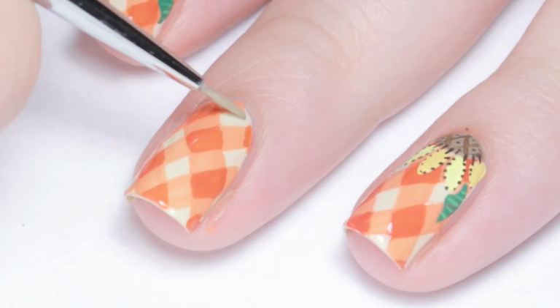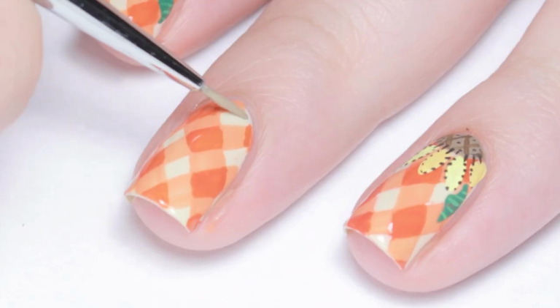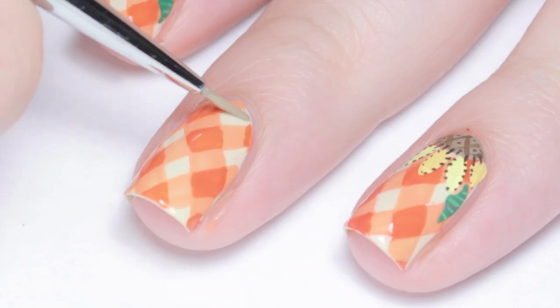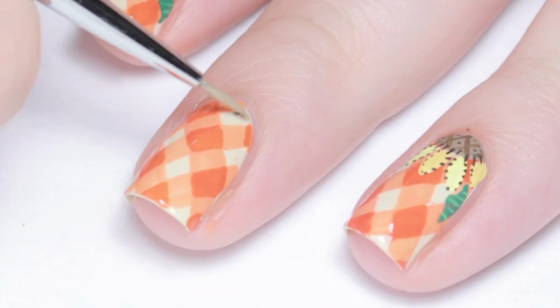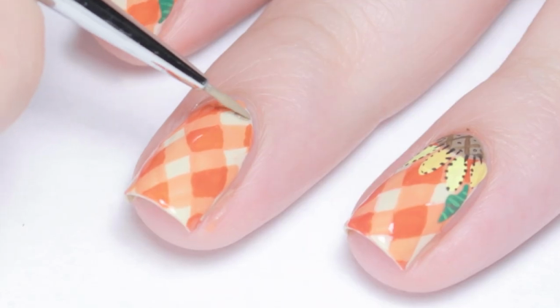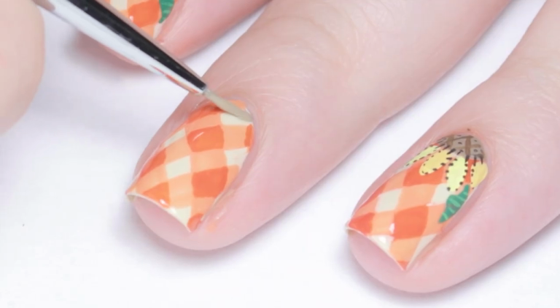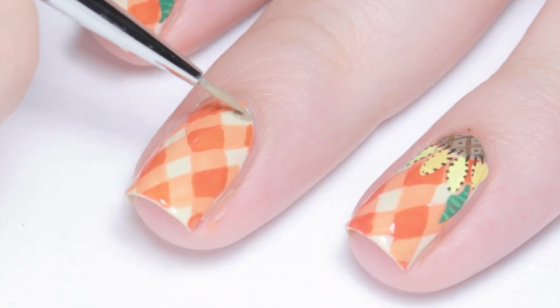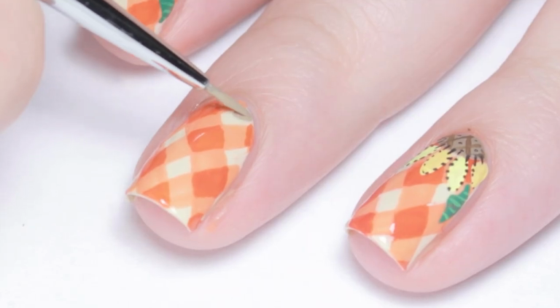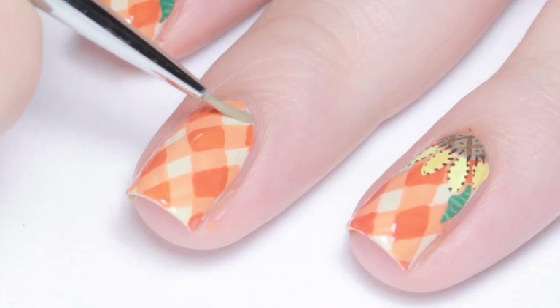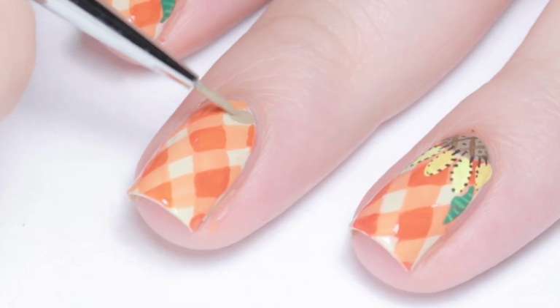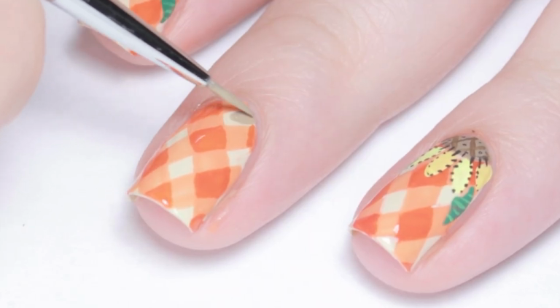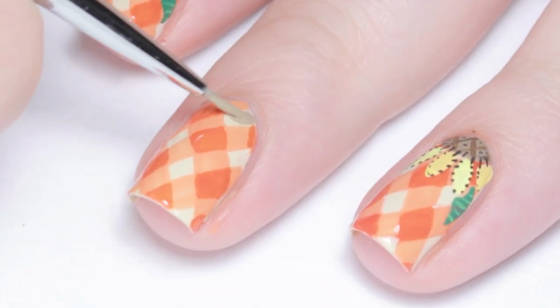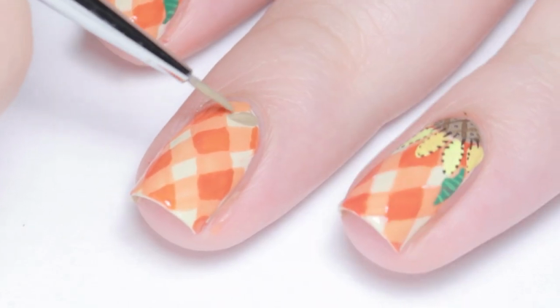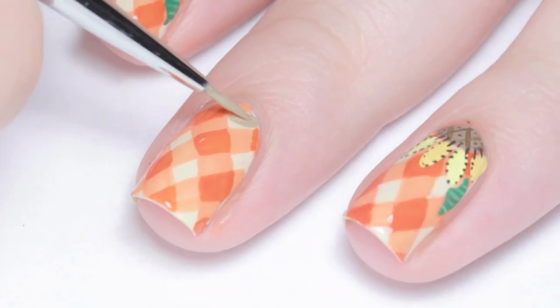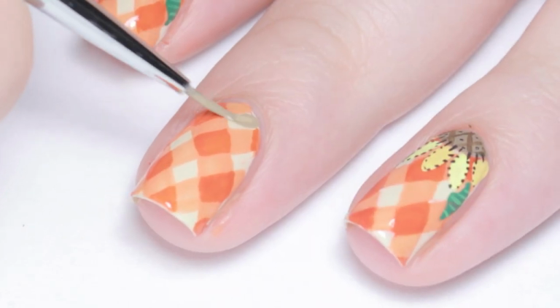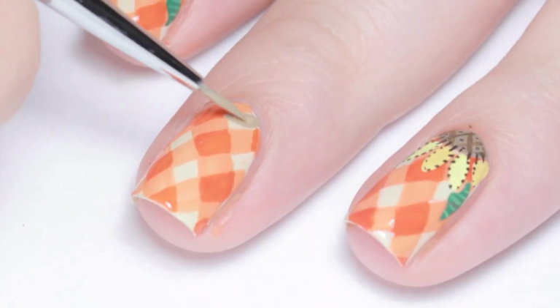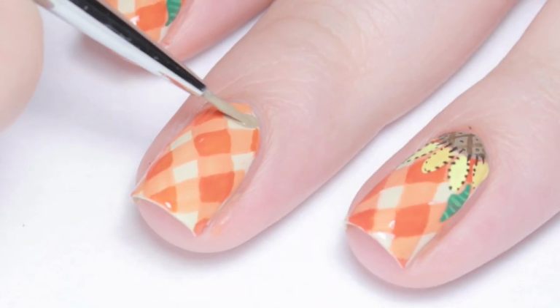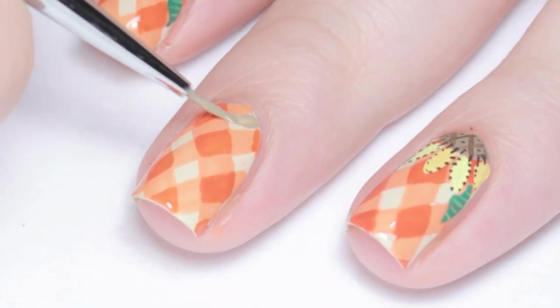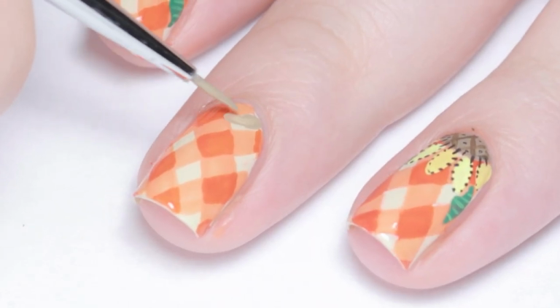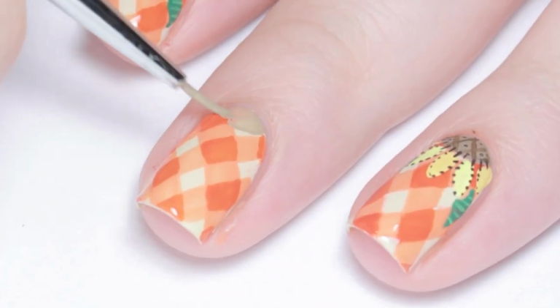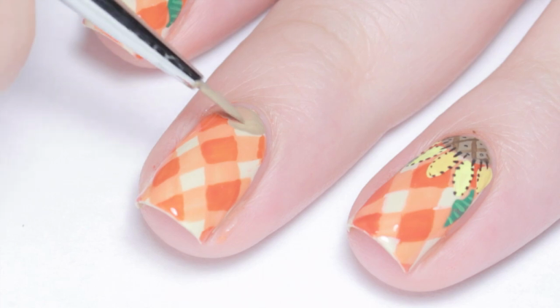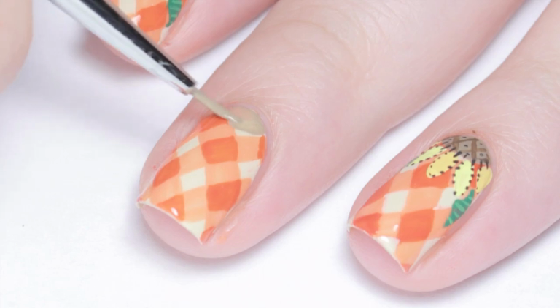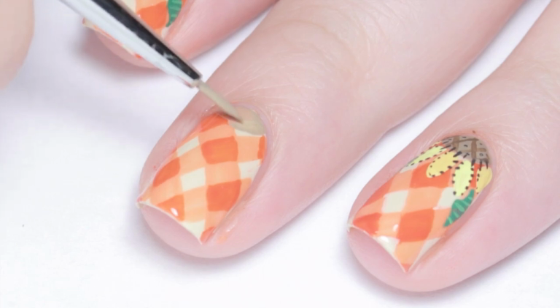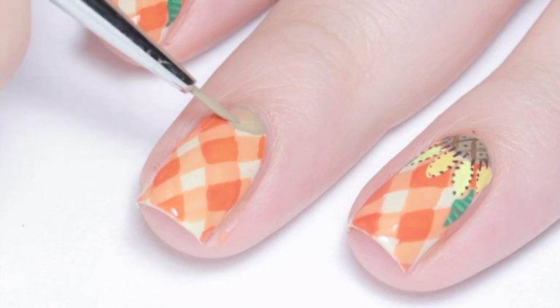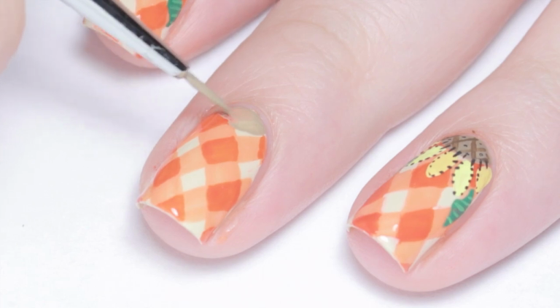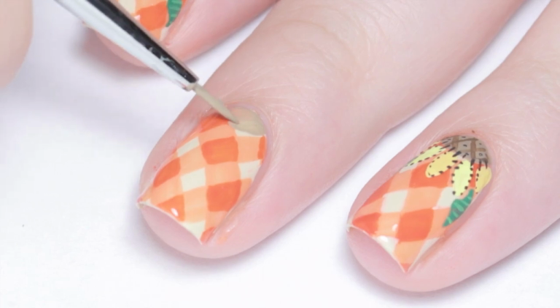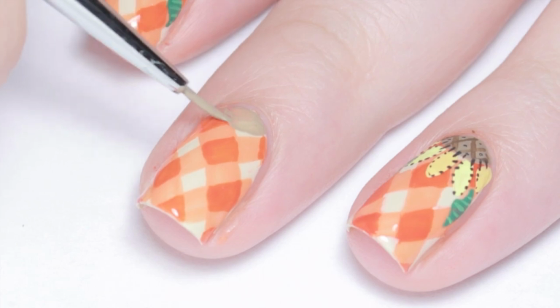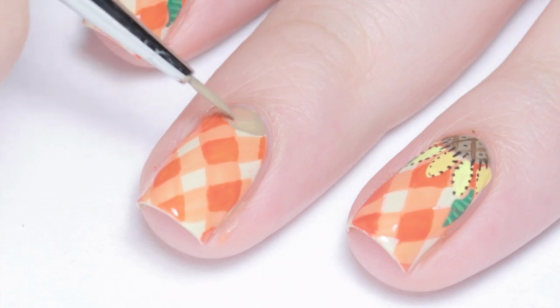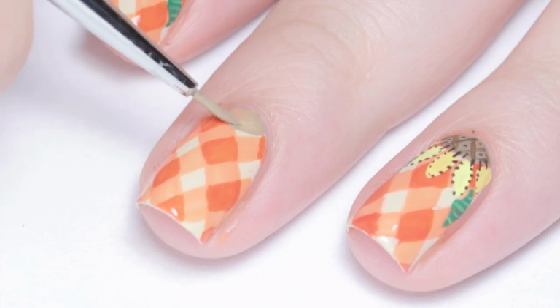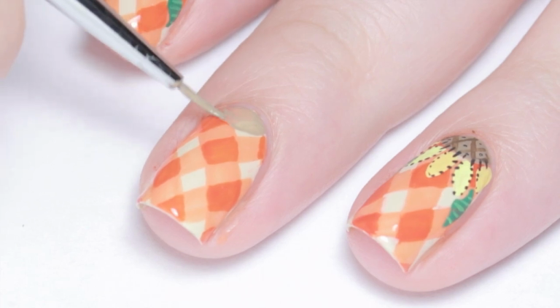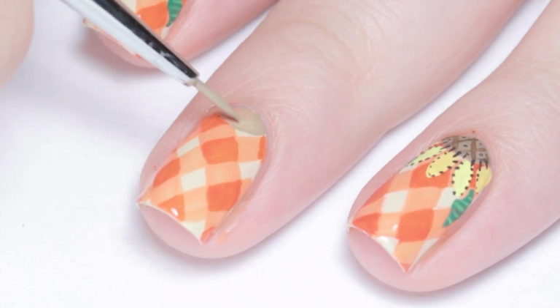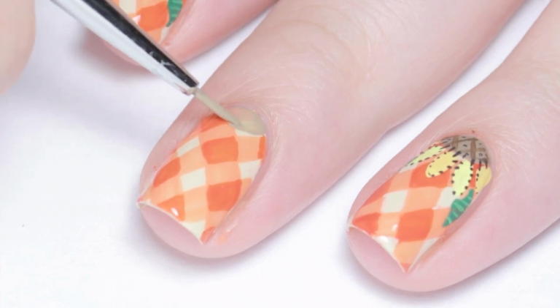Now for the sunflower. With some brown paint, add in a half circle around the moon of your nail.